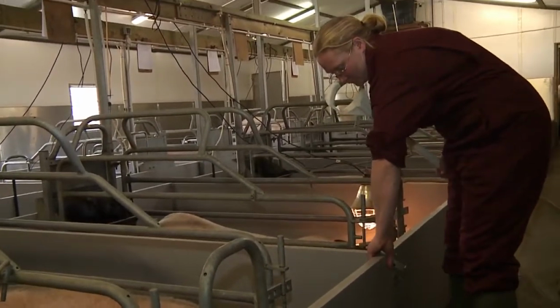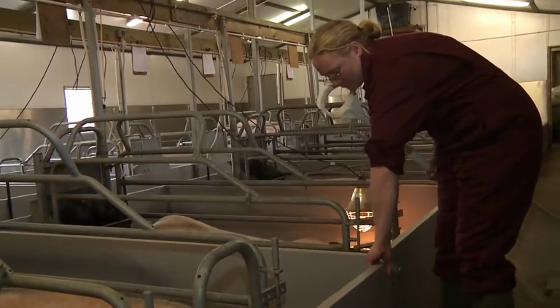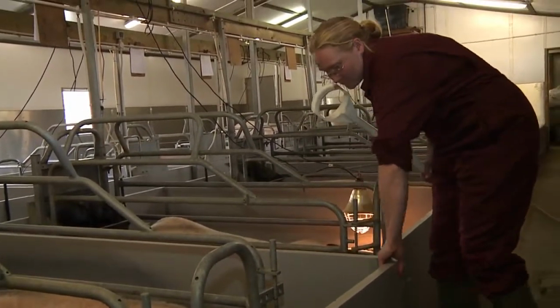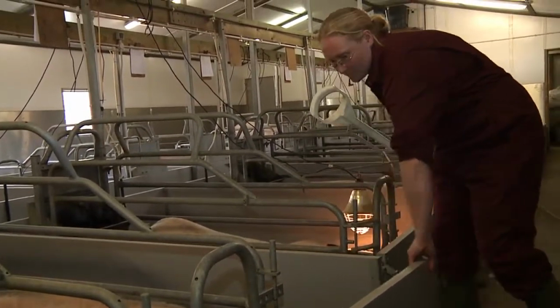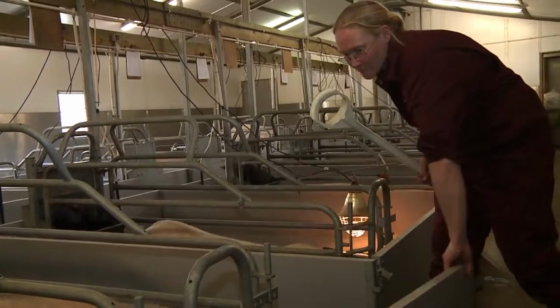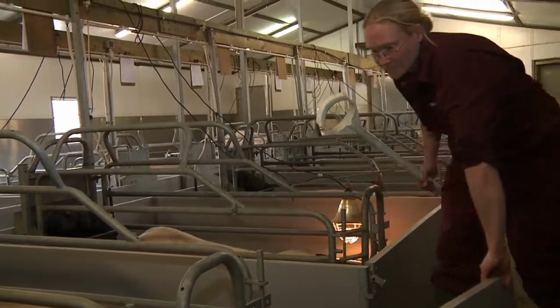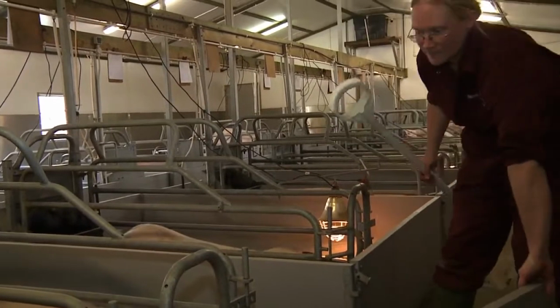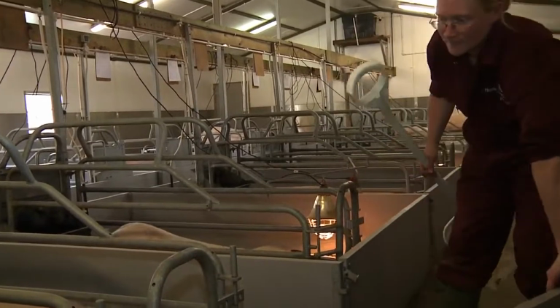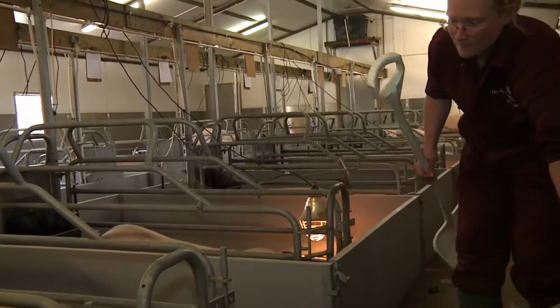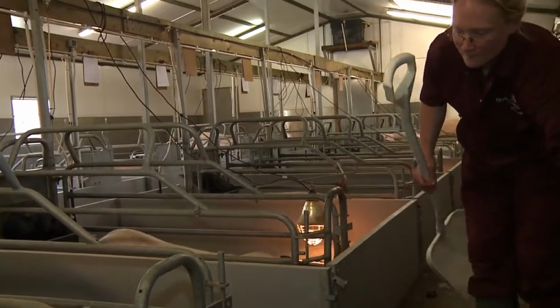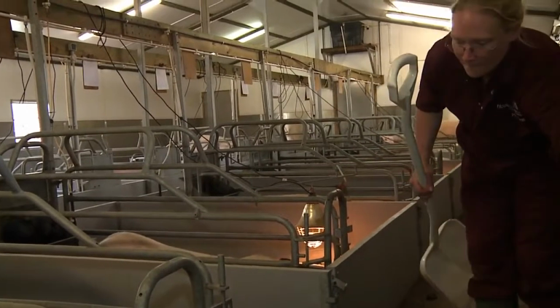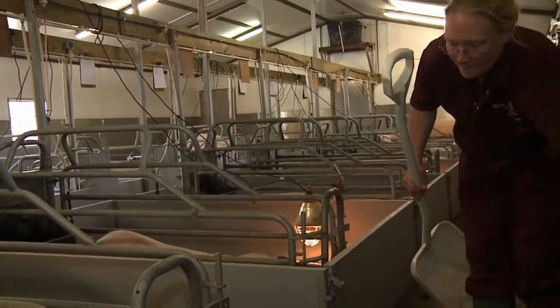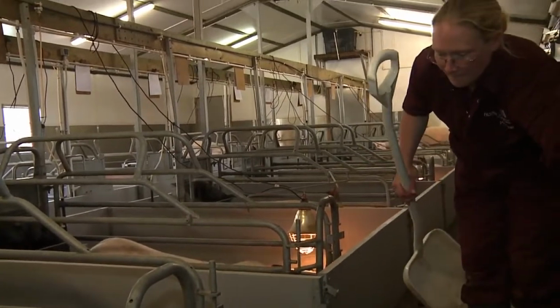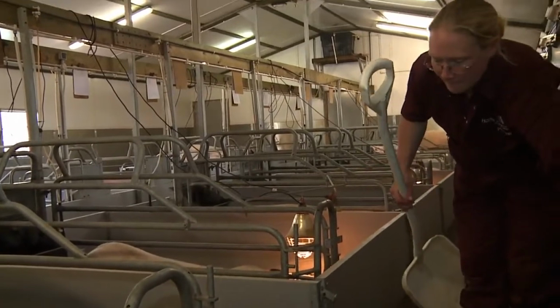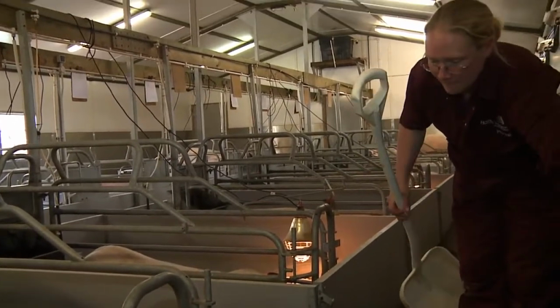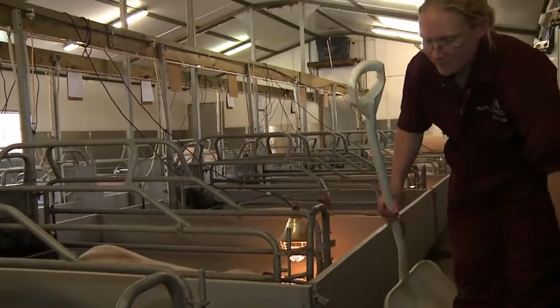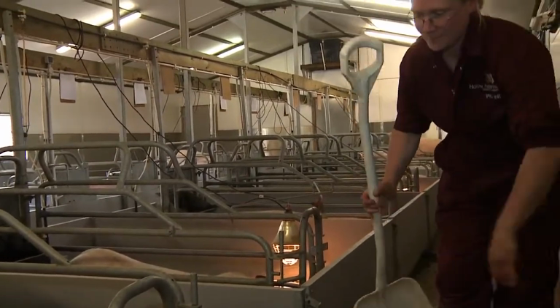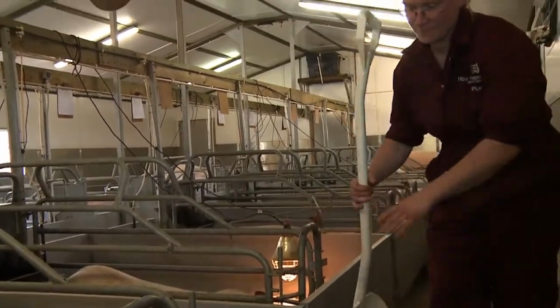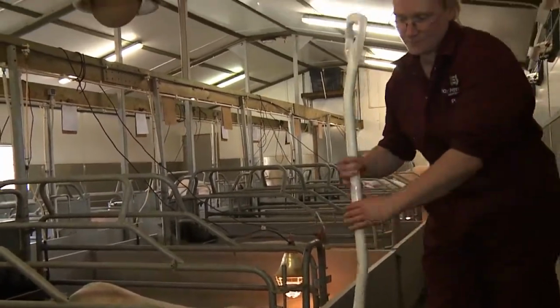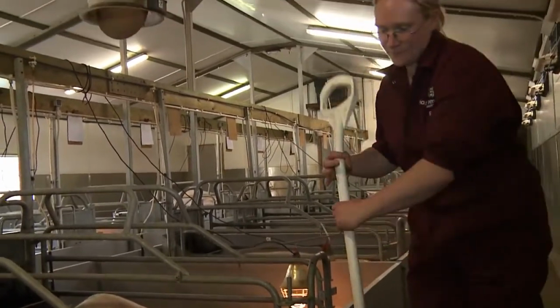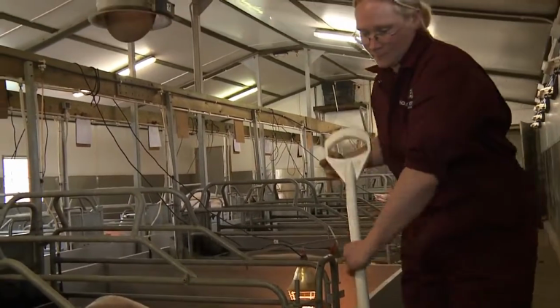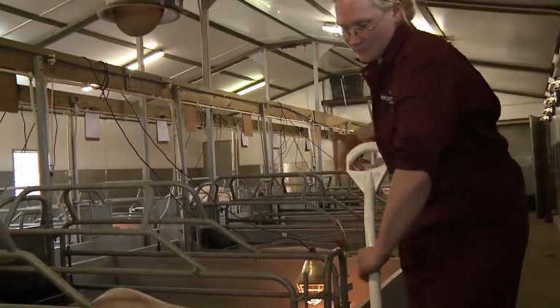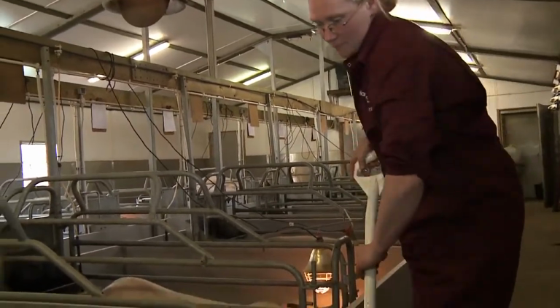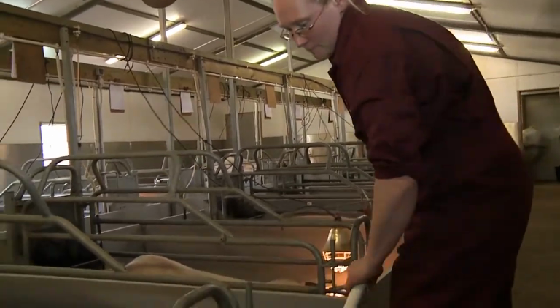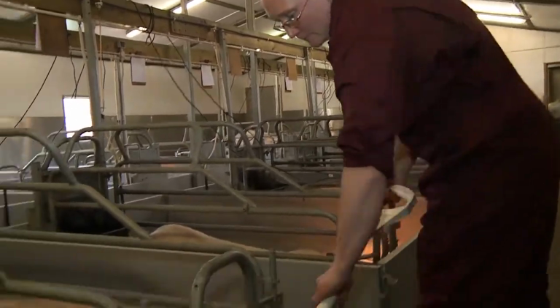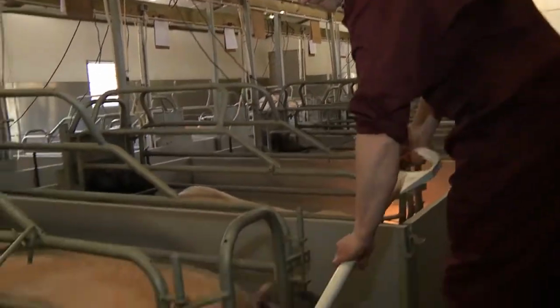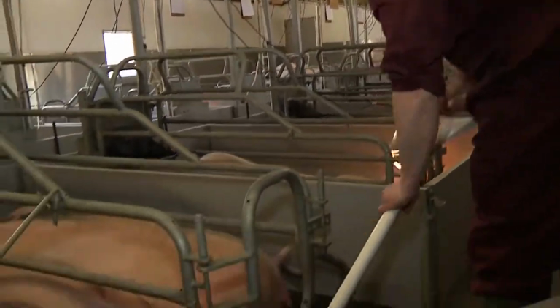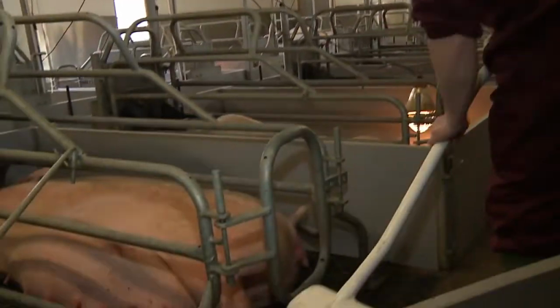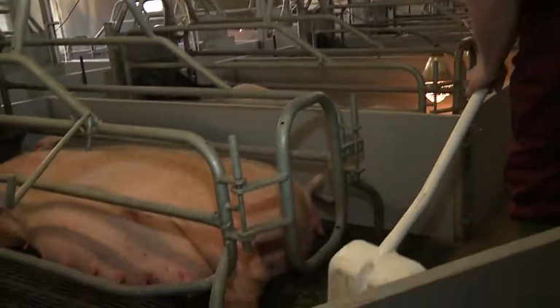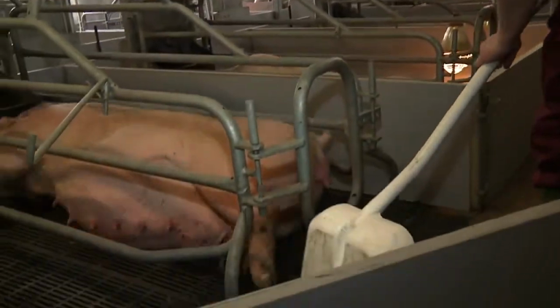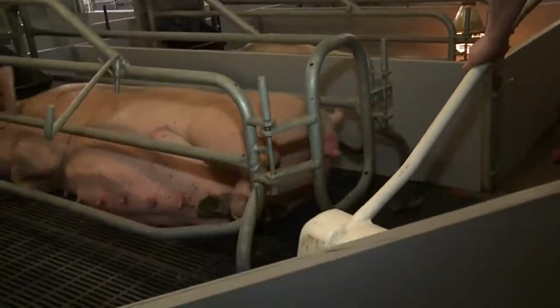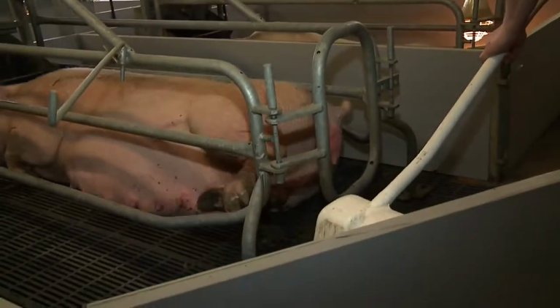For welfare and biosecurity reasons, it's important to make sure that all muck is removed from behind the sow.